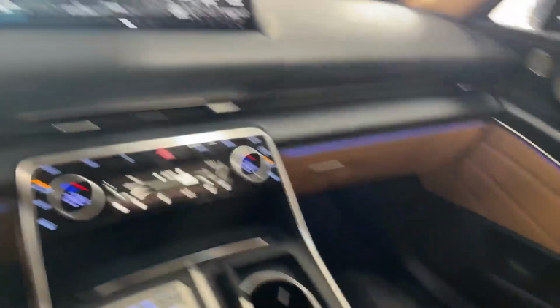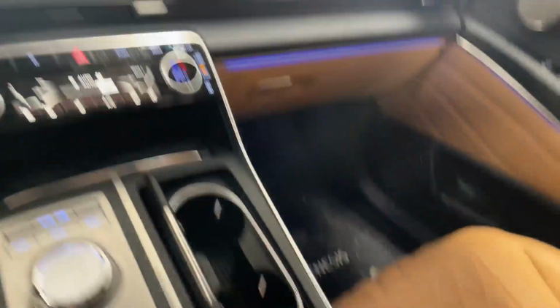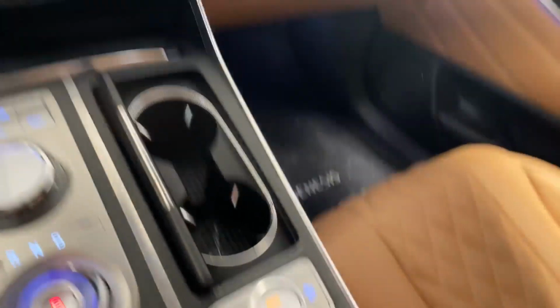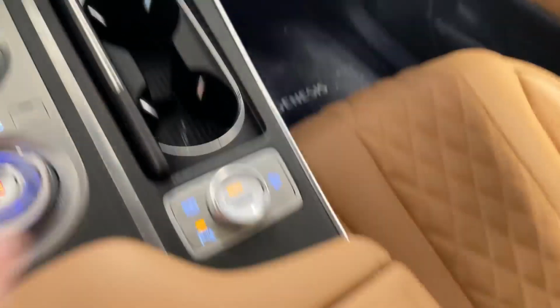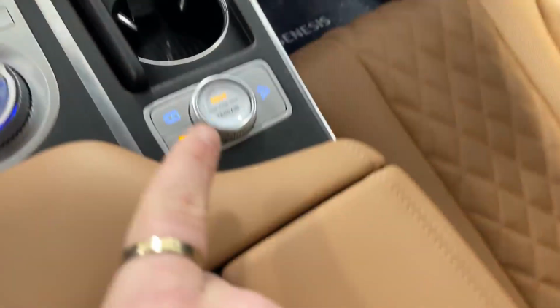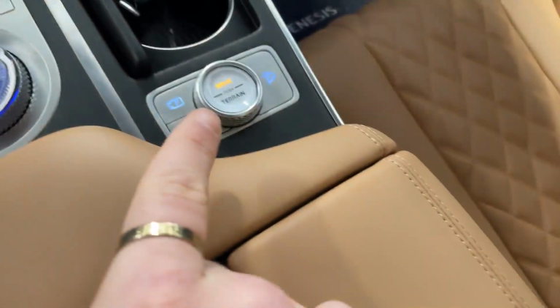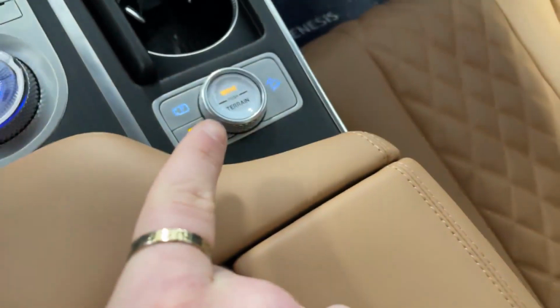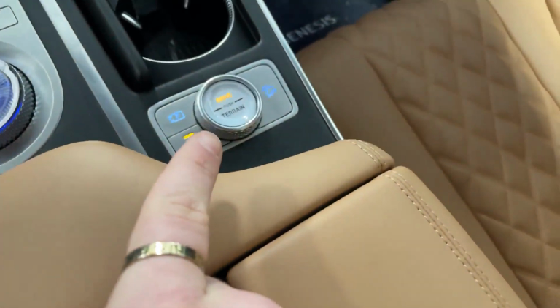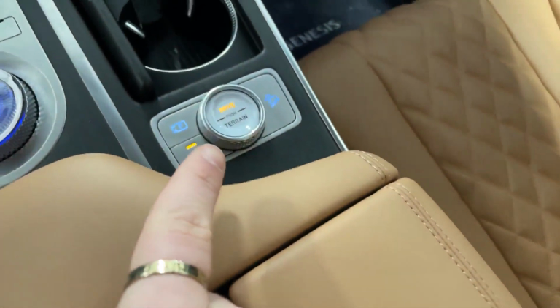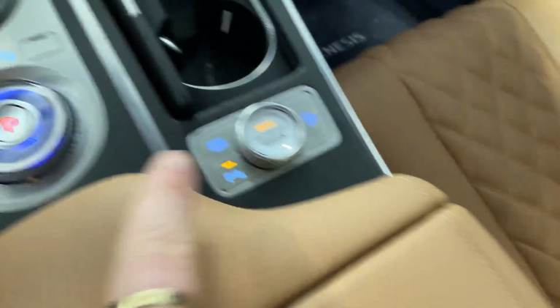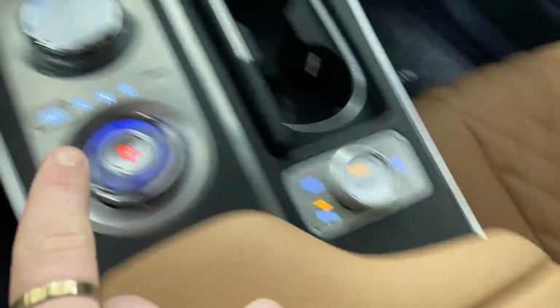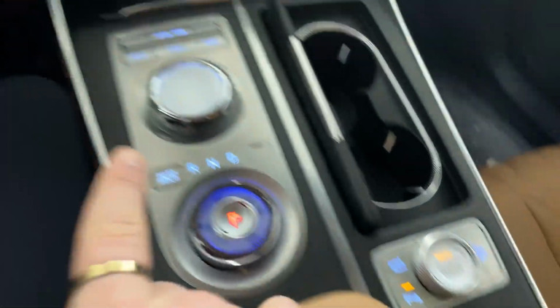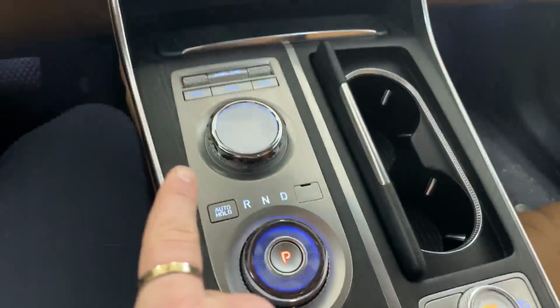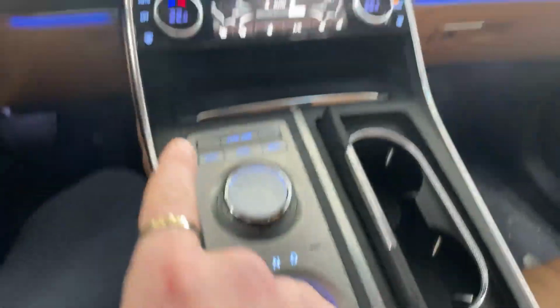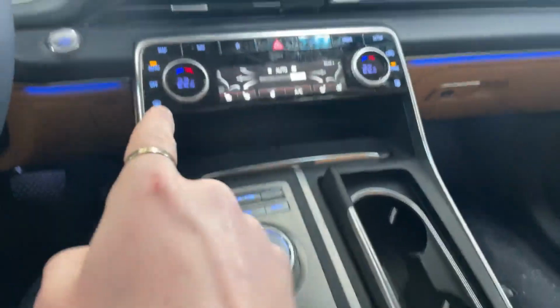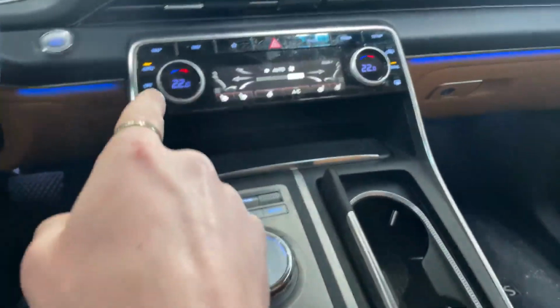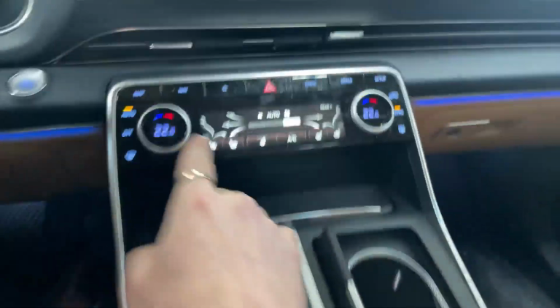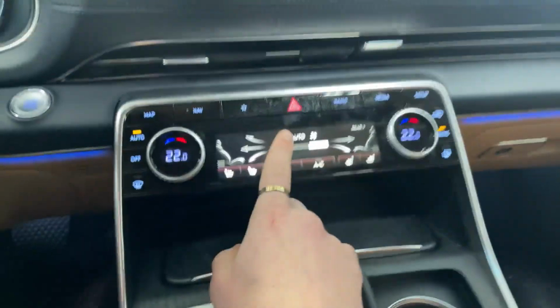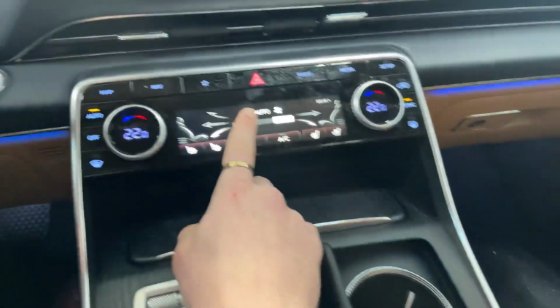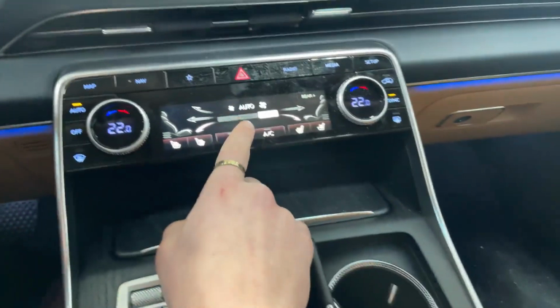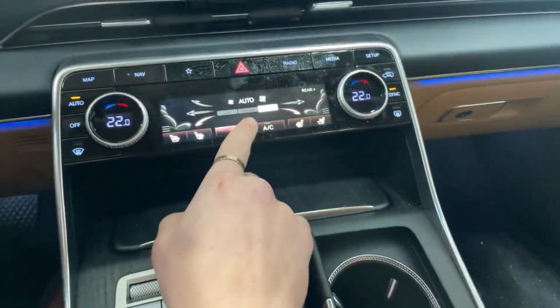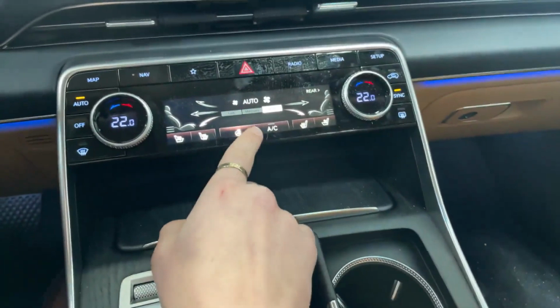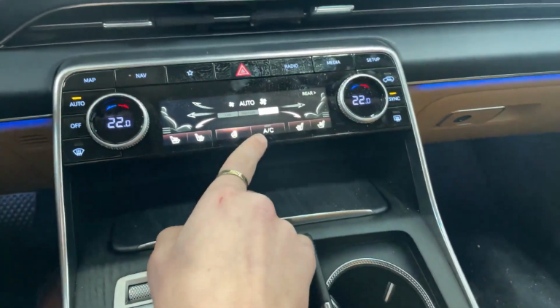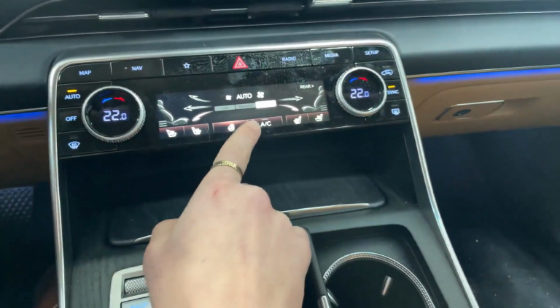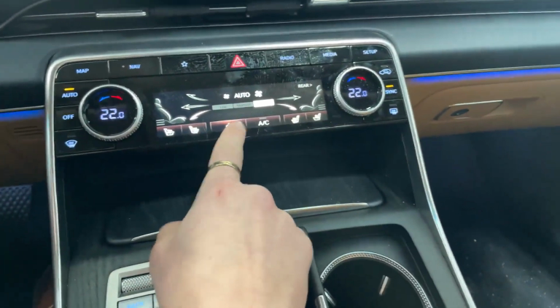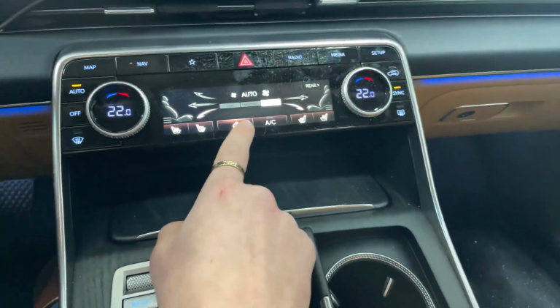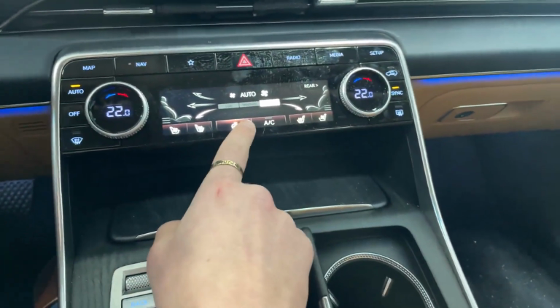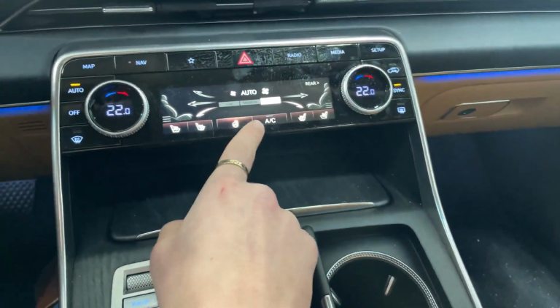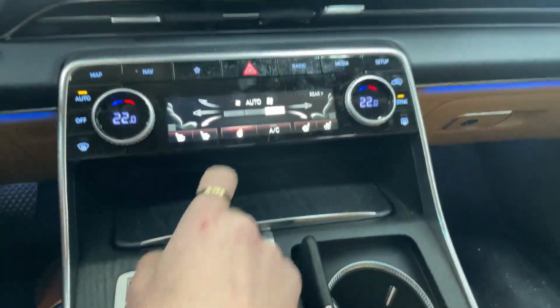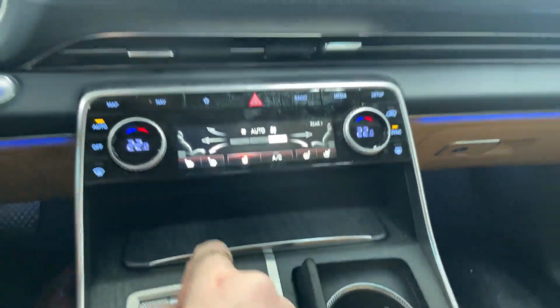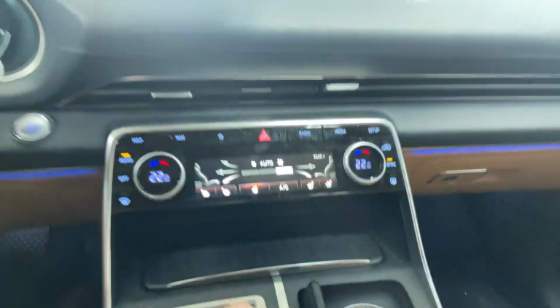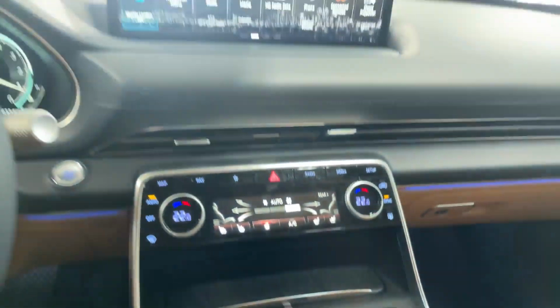Got your drive selector here, mode selector, the touchscreen, and a two-level heated steering wheel as well.